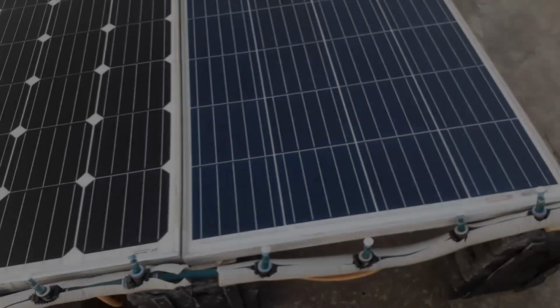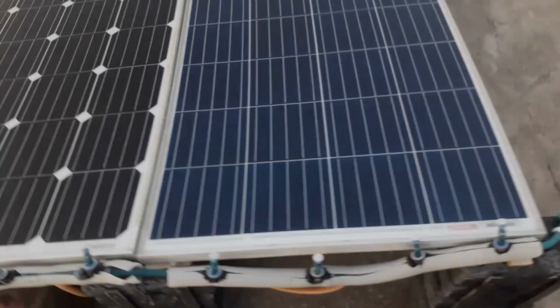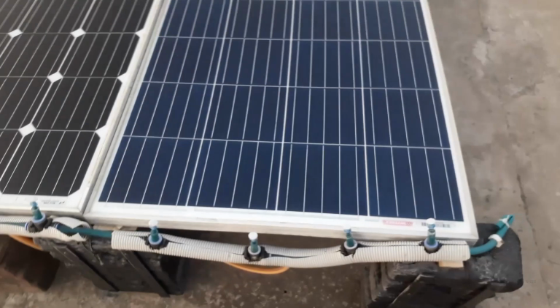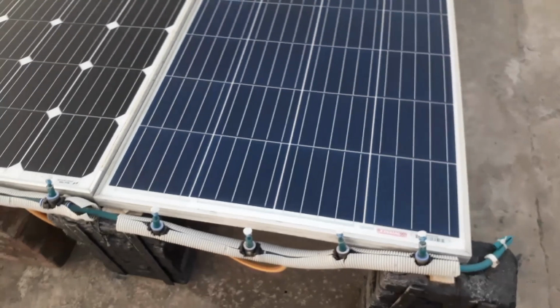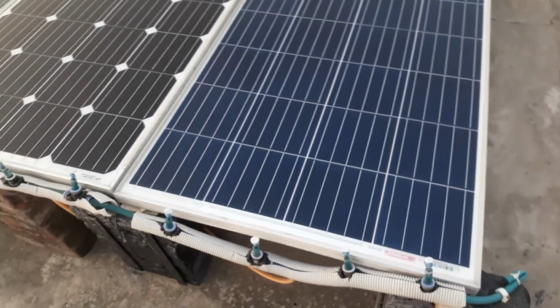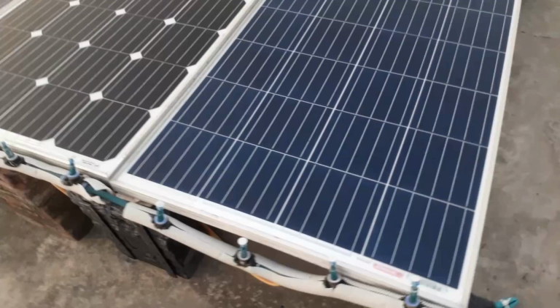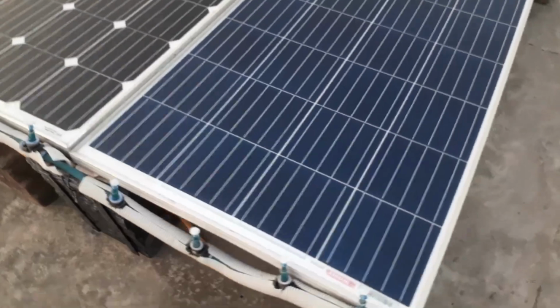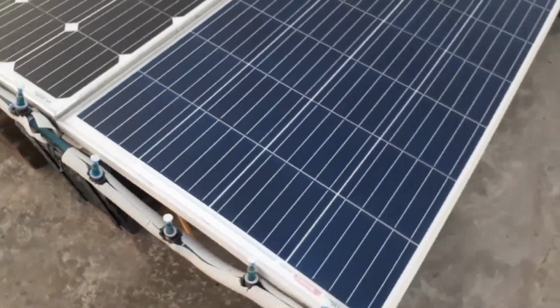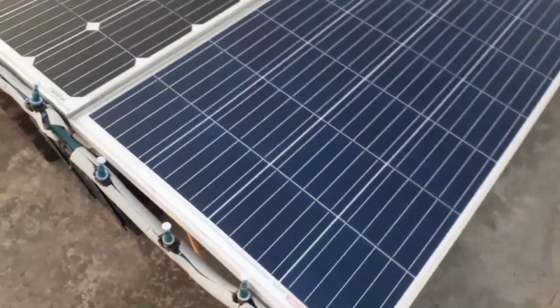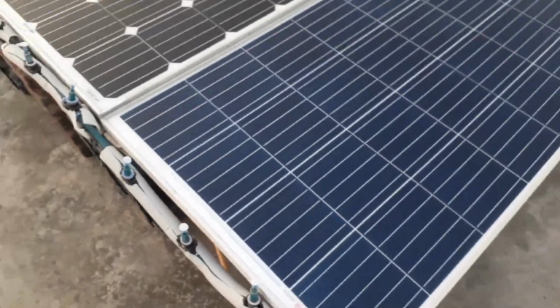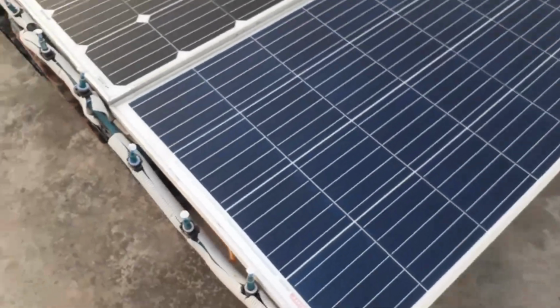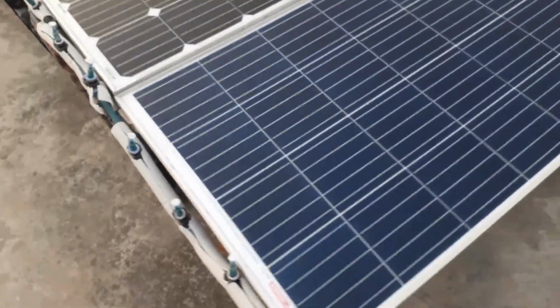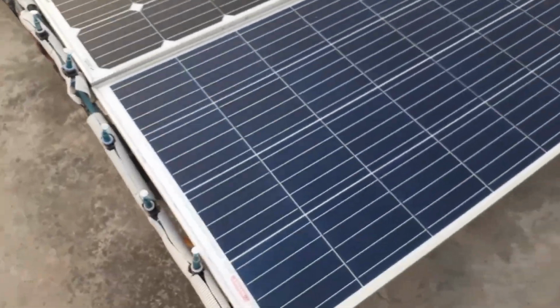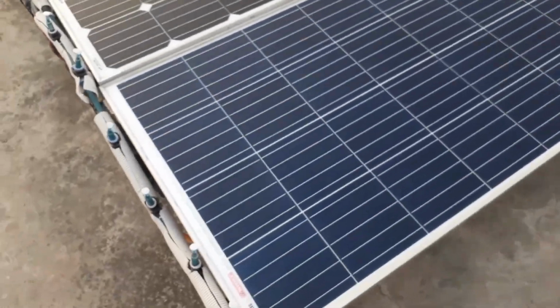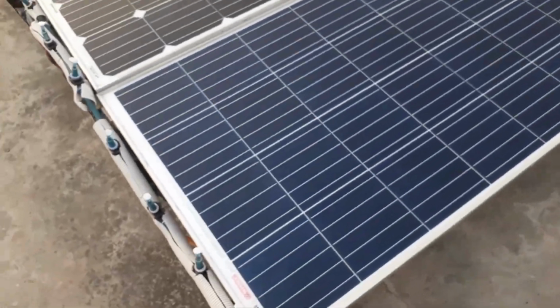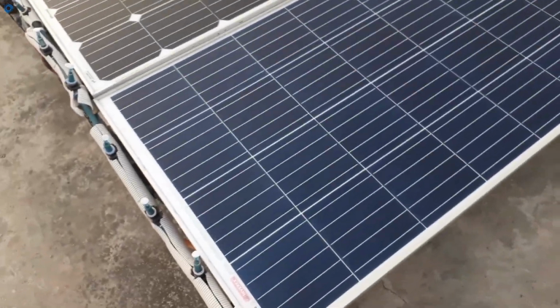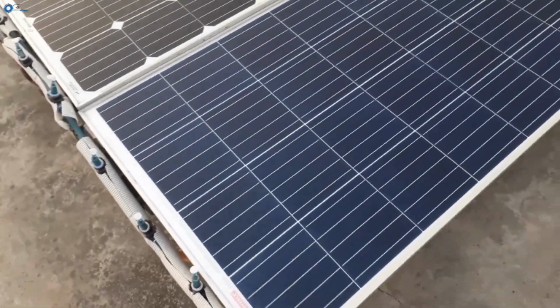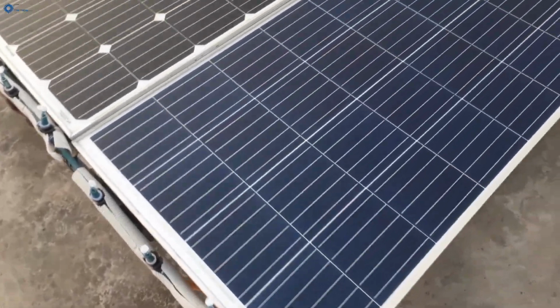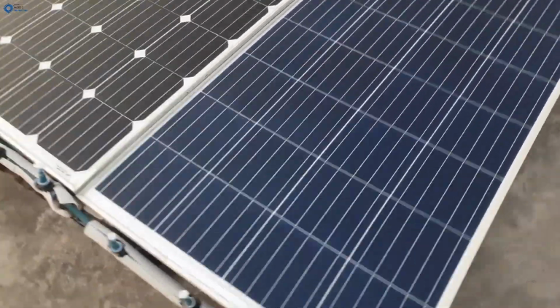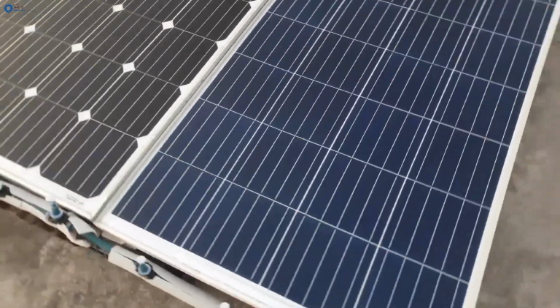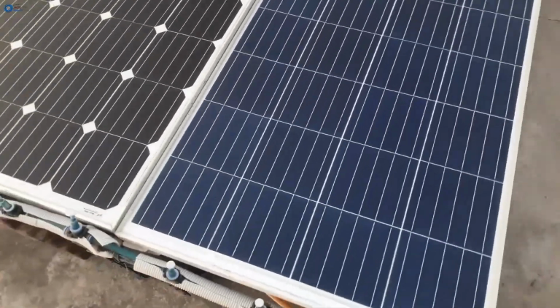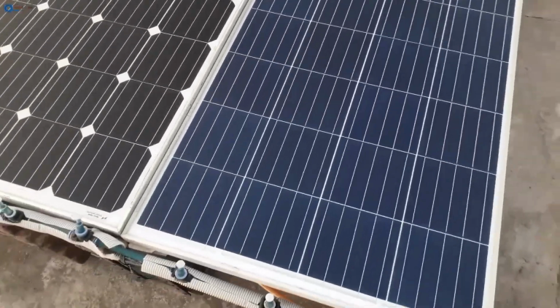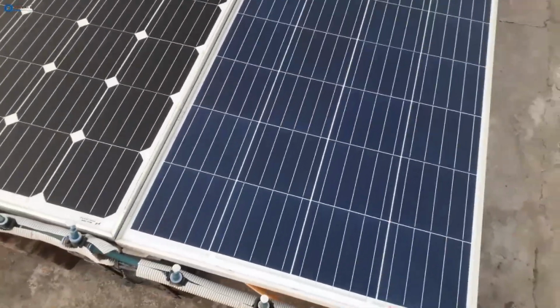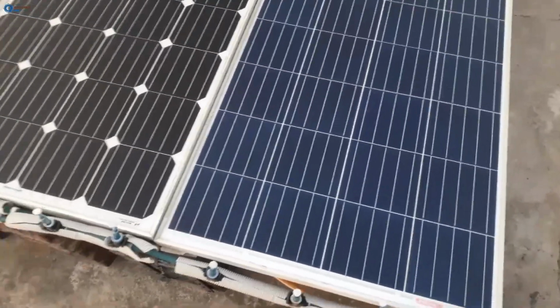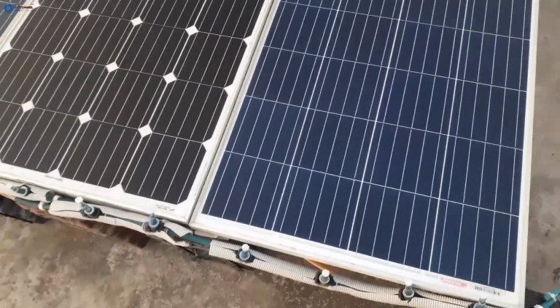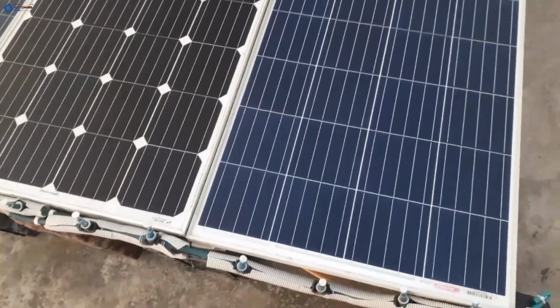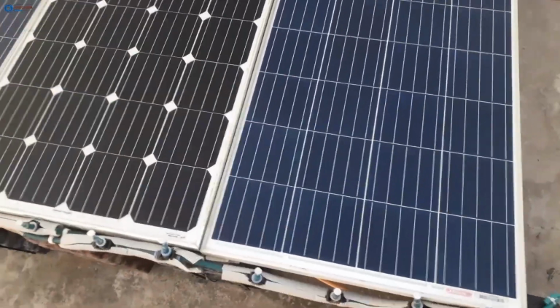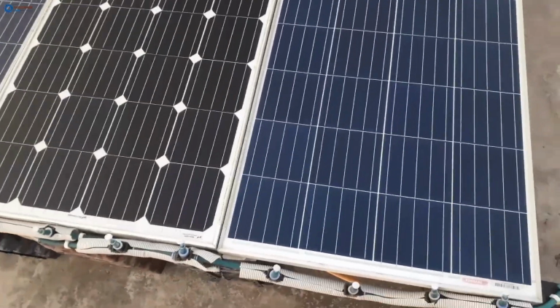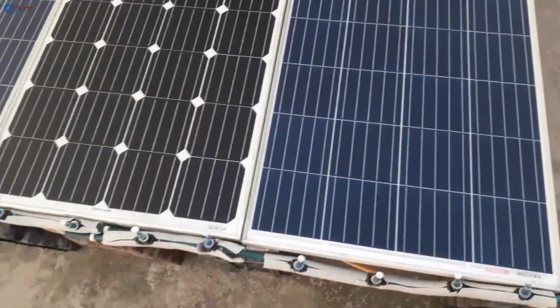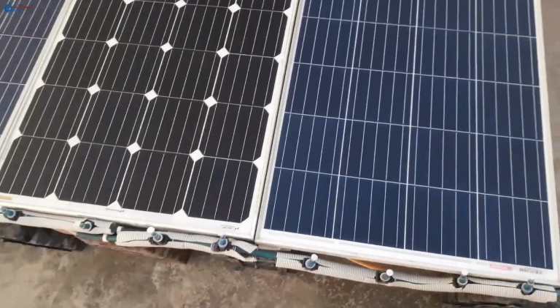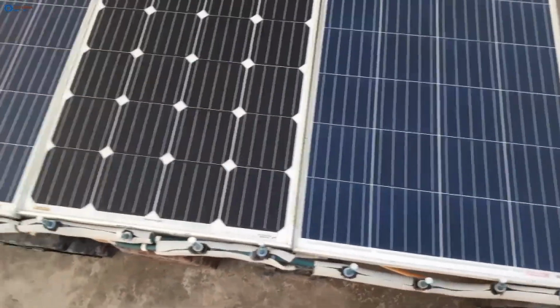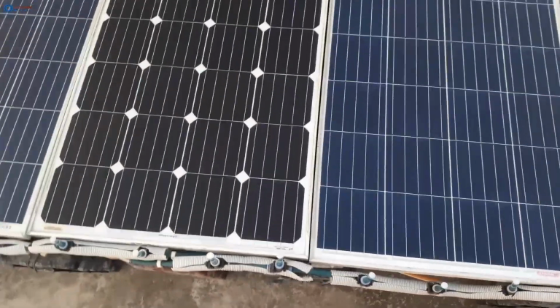Now have a full look at the complete solar panel array and tell me in the comments section how it looks.